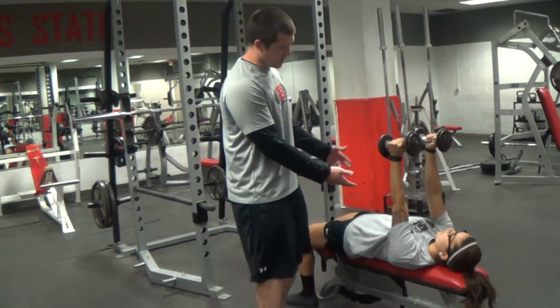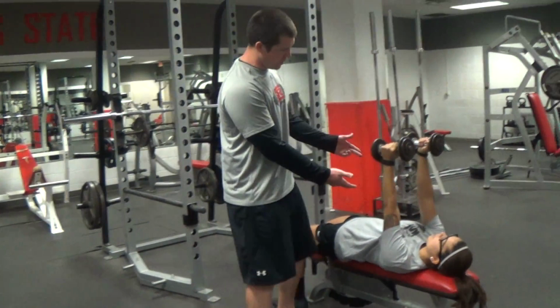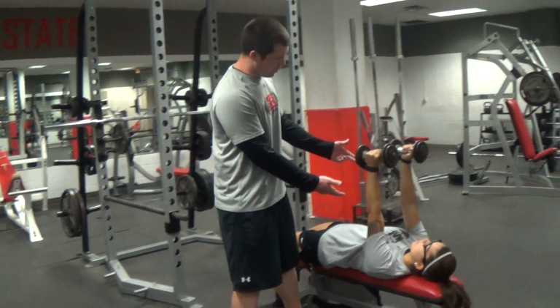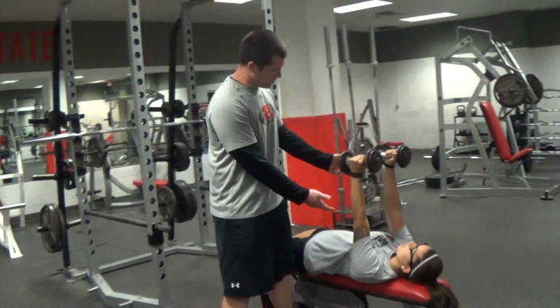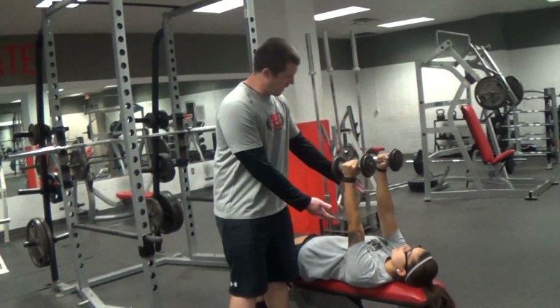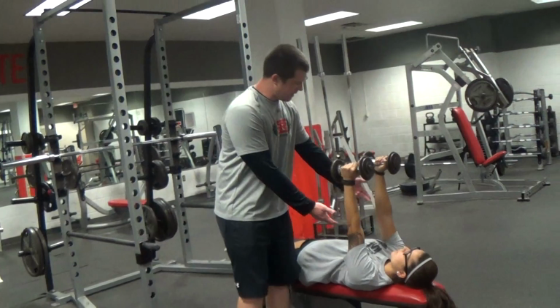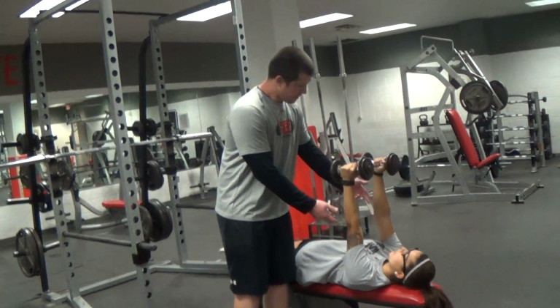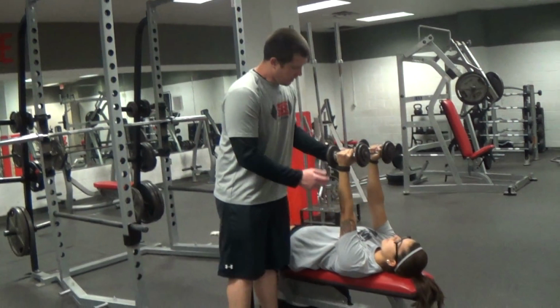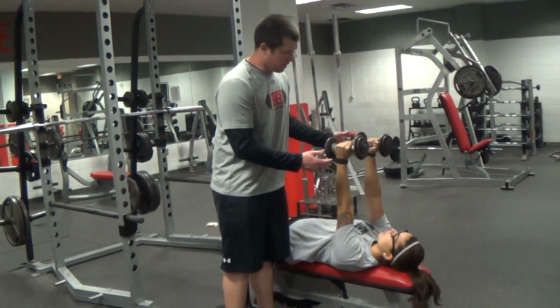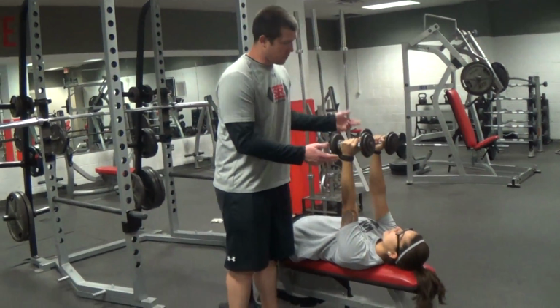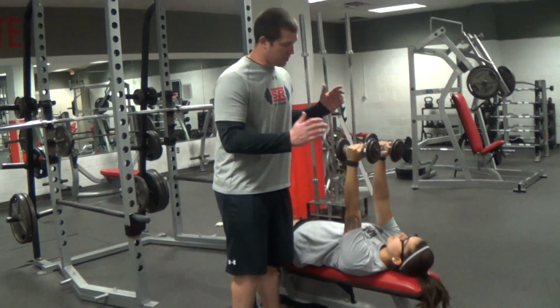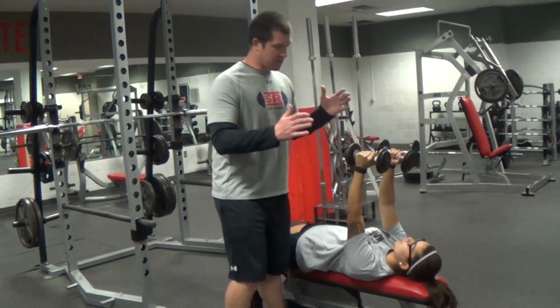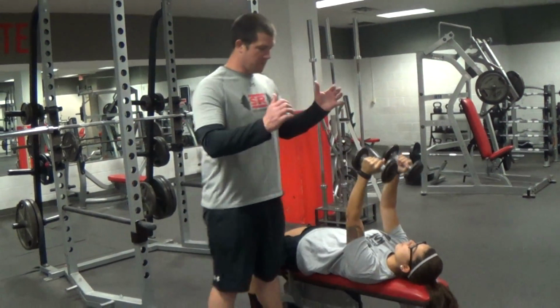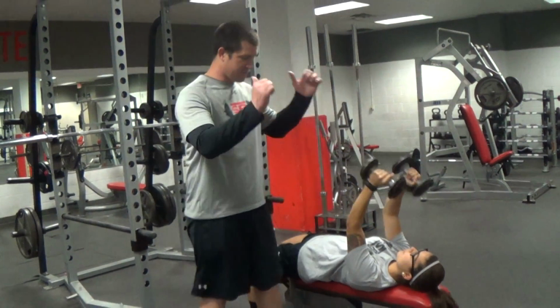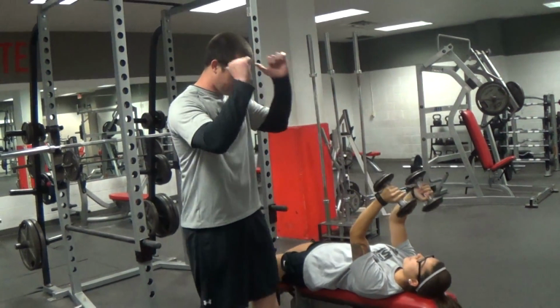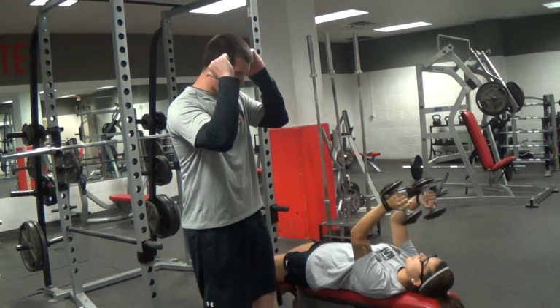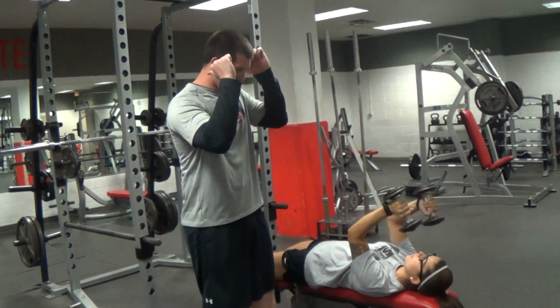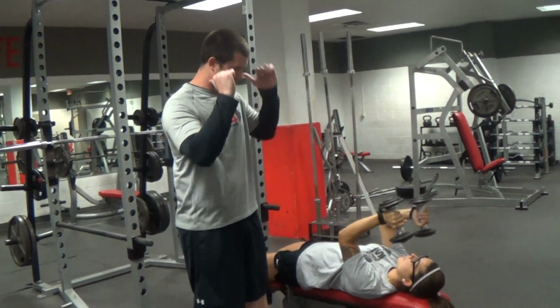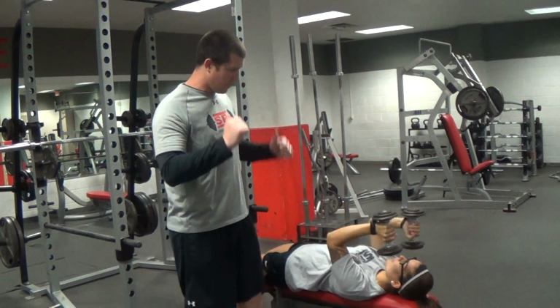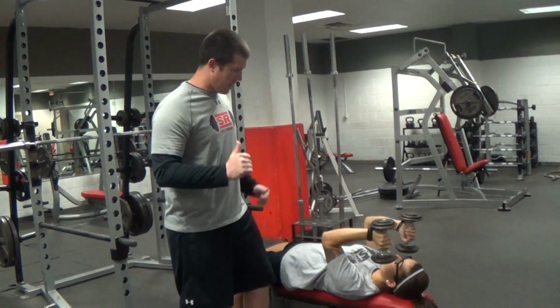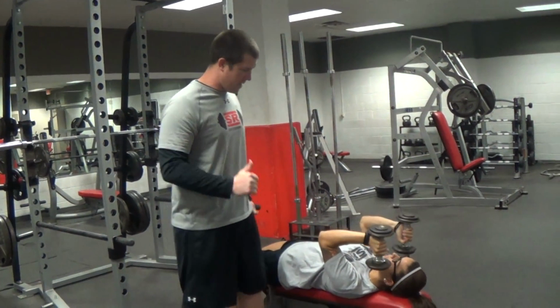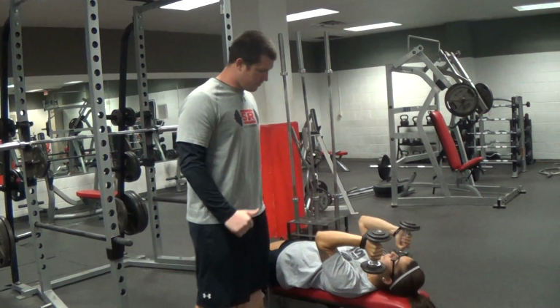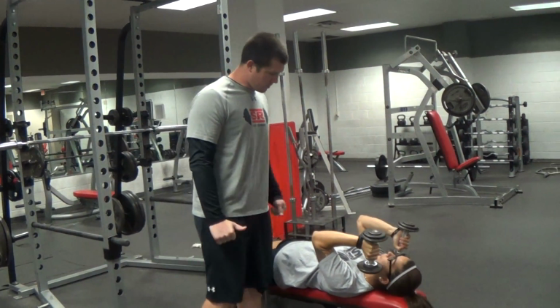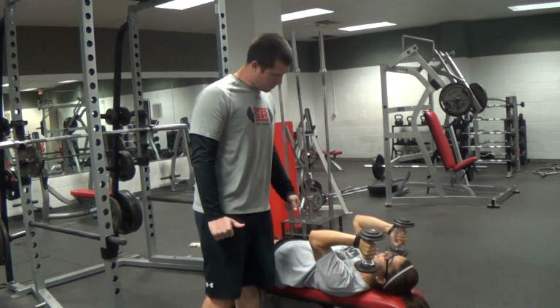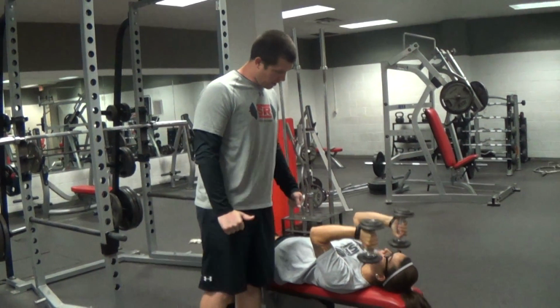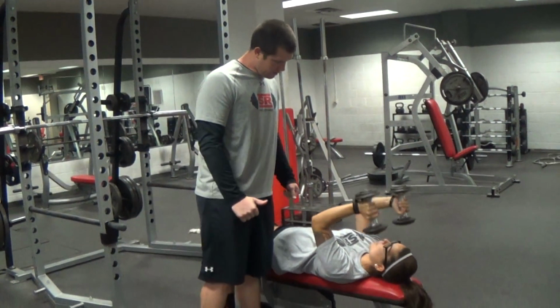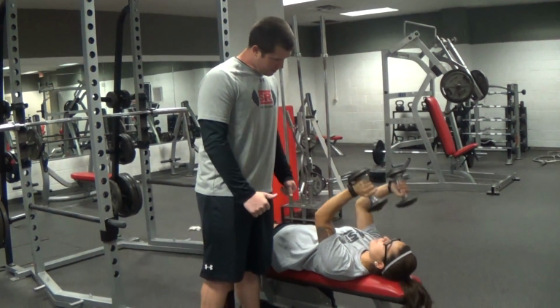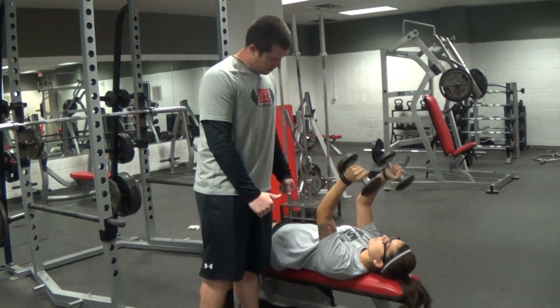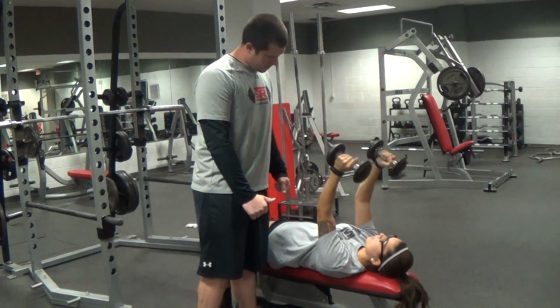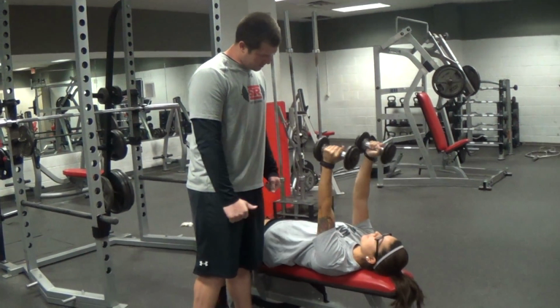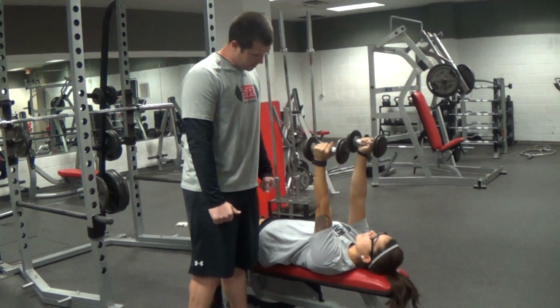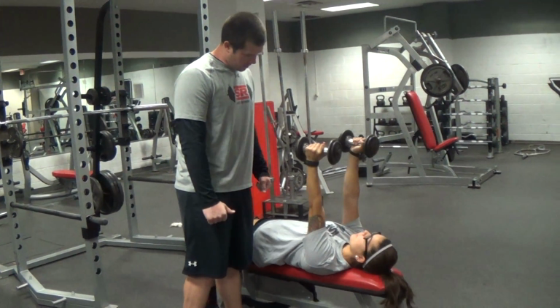I'm going to keep the elbows high, and I'm going to bring the dumbbells down to either side of my head, then extend up.